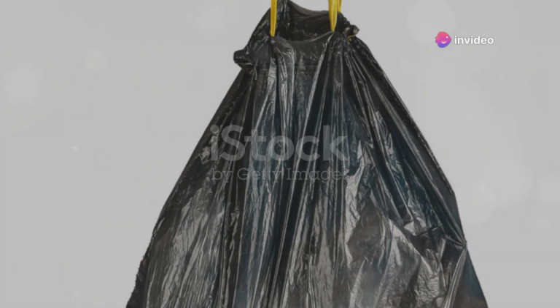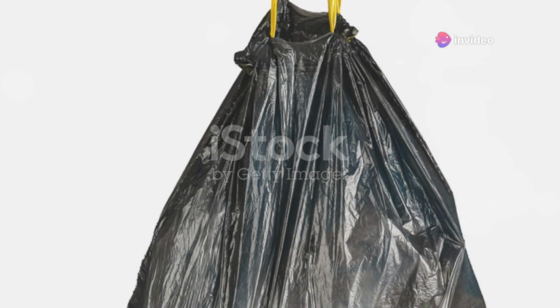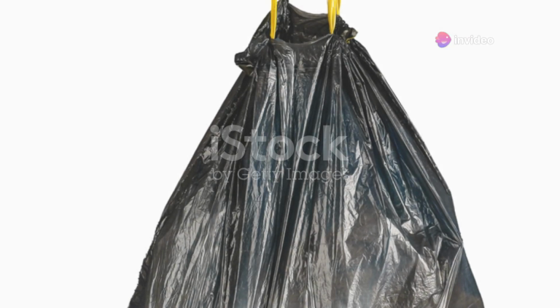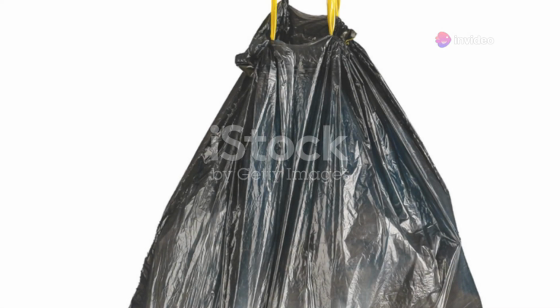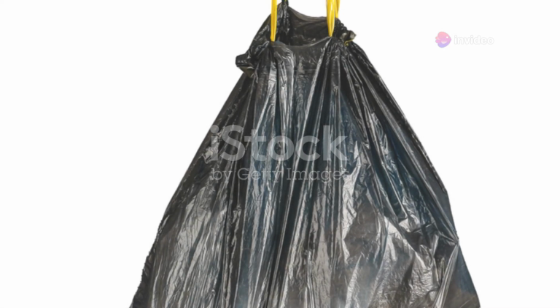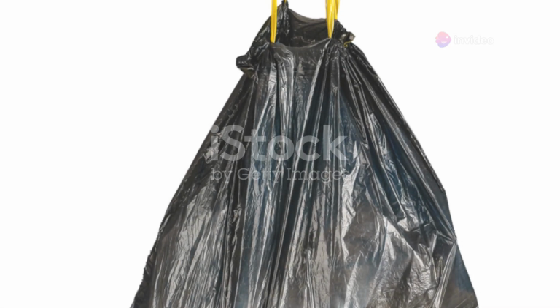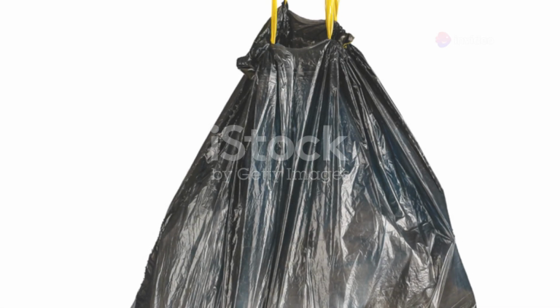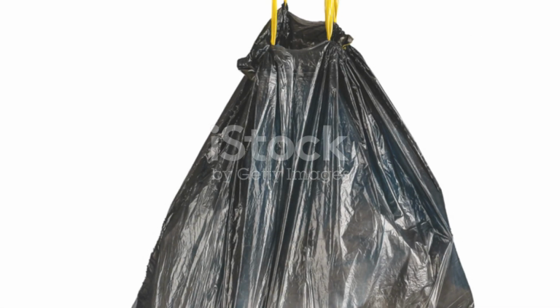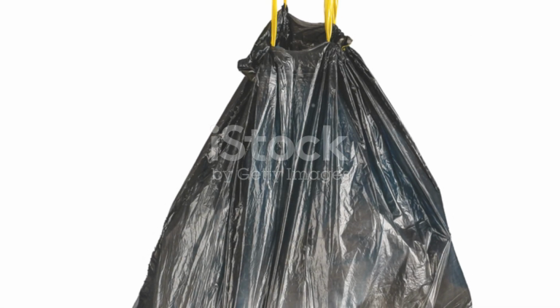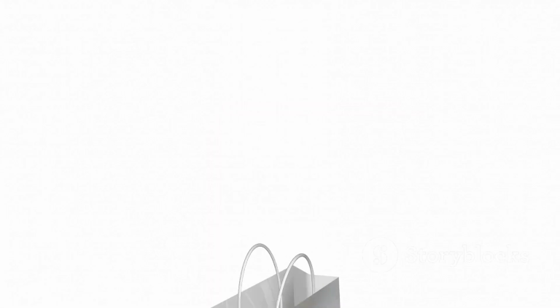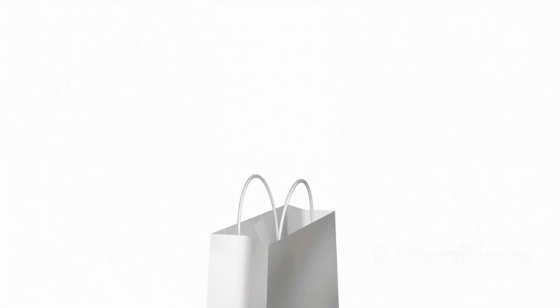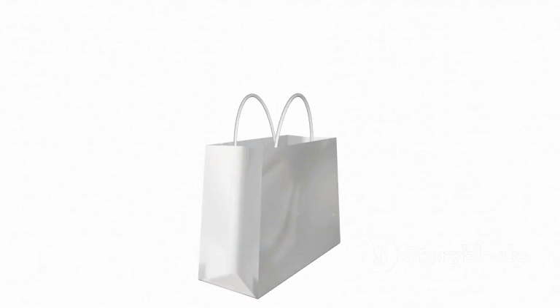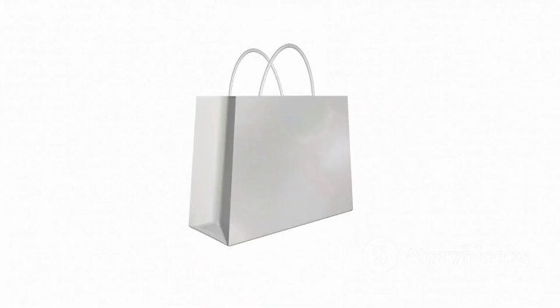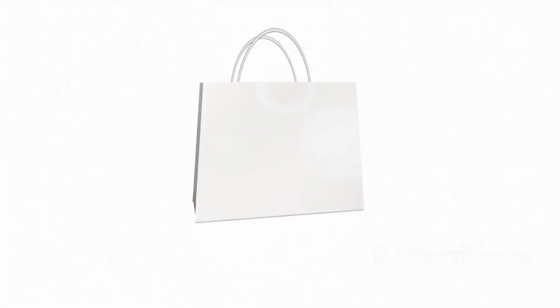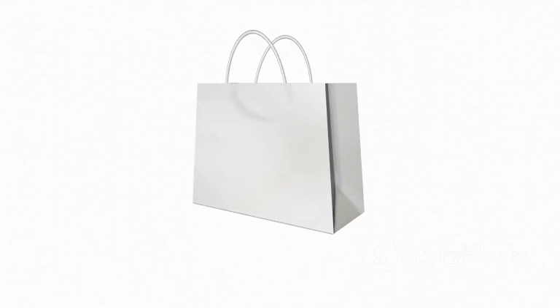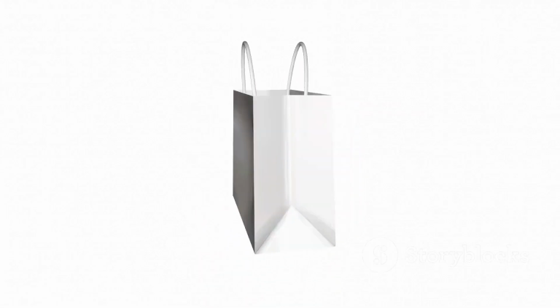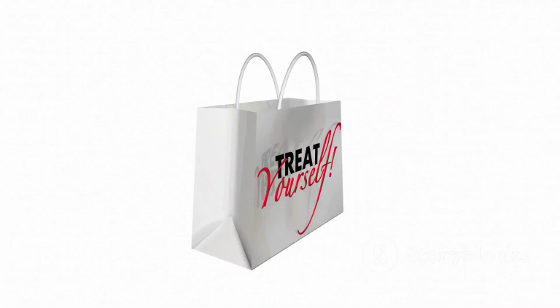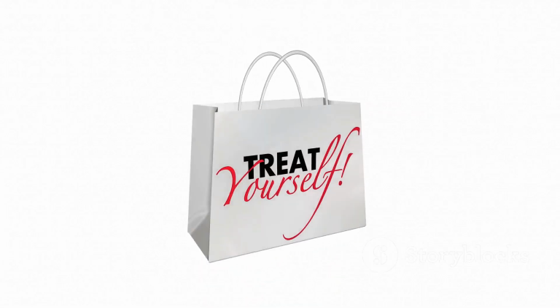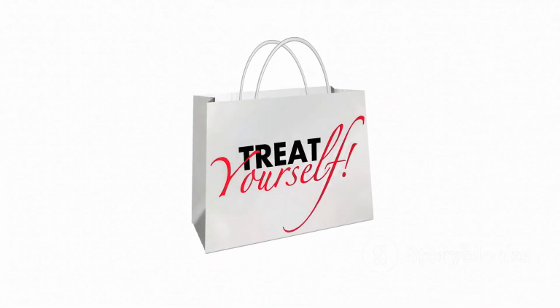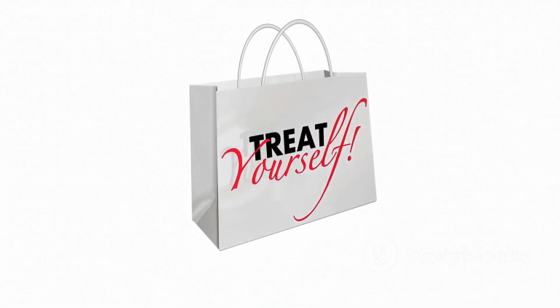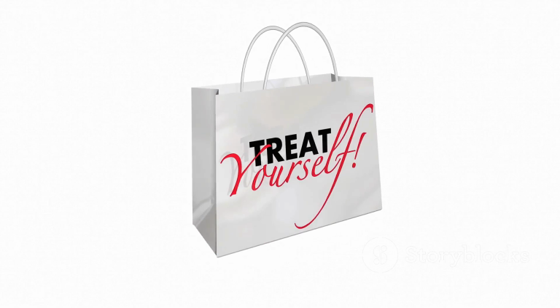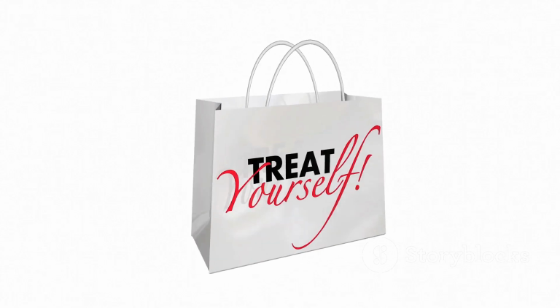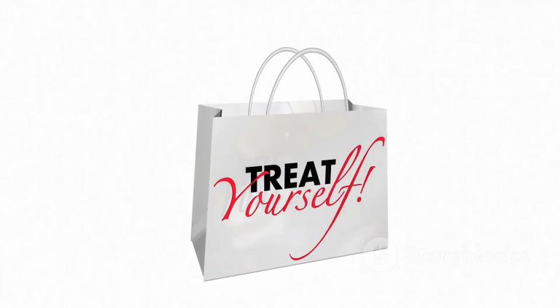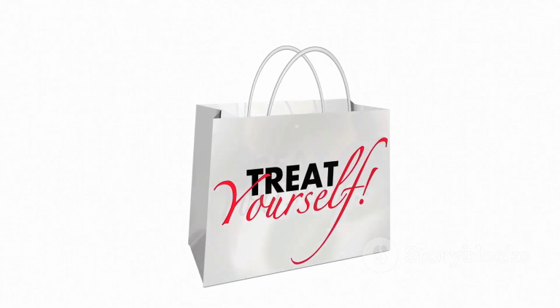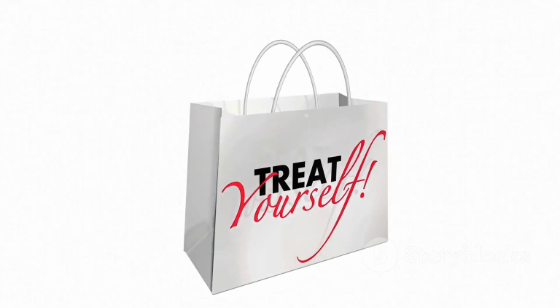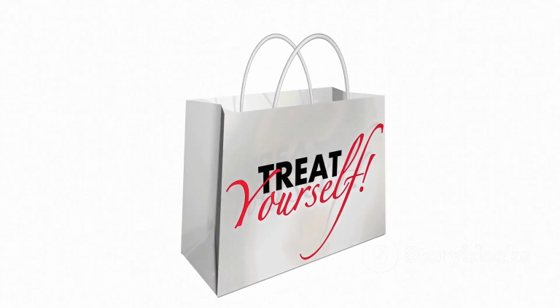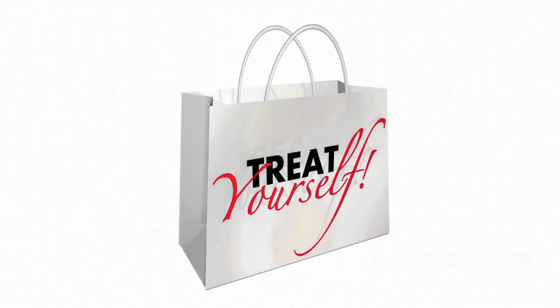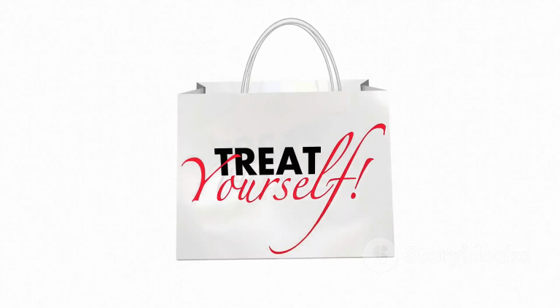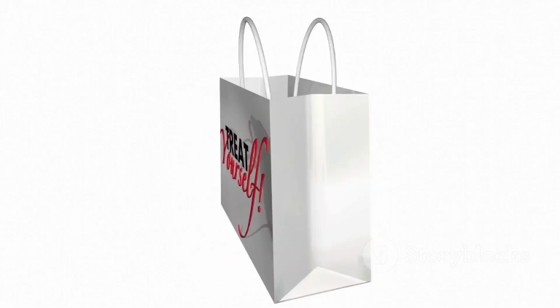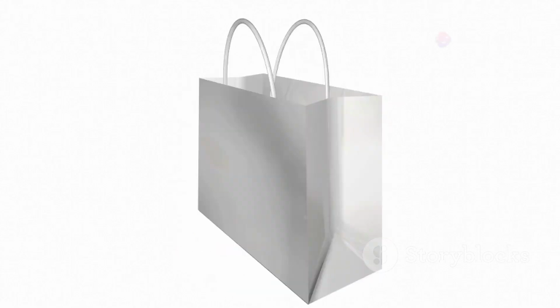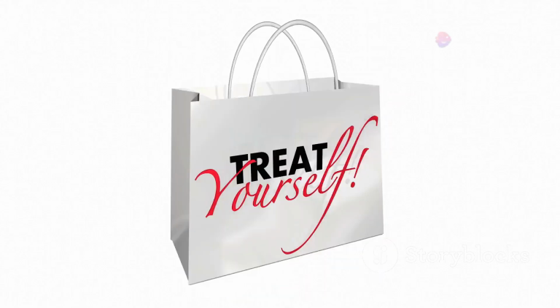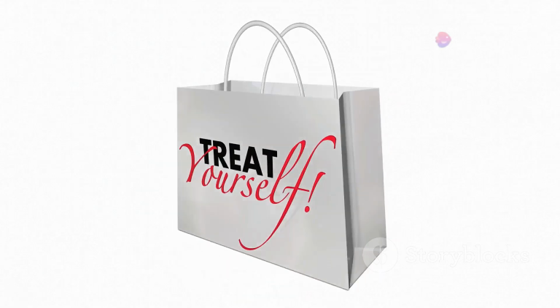These tough, stackable sacks are your clear-cut advantage for cleaning up and coordinating. Say farewell to clutter and hello to organization.